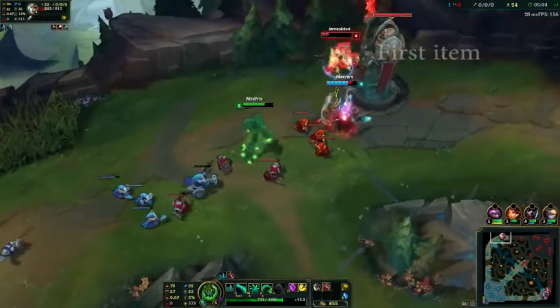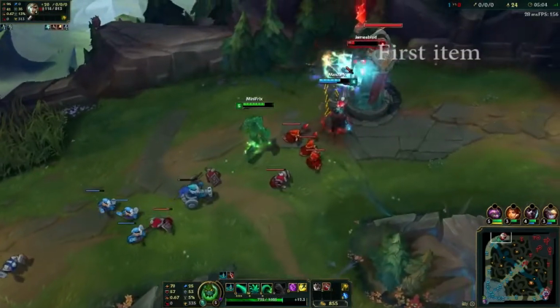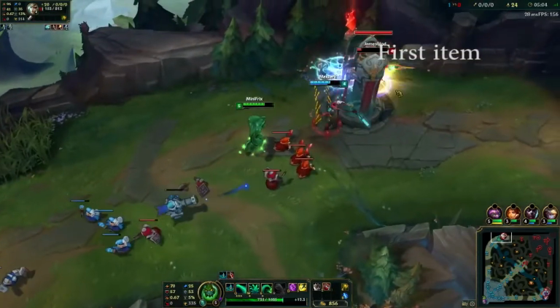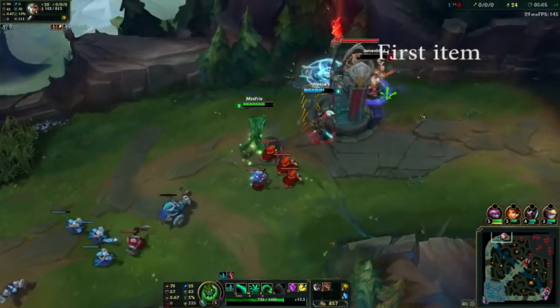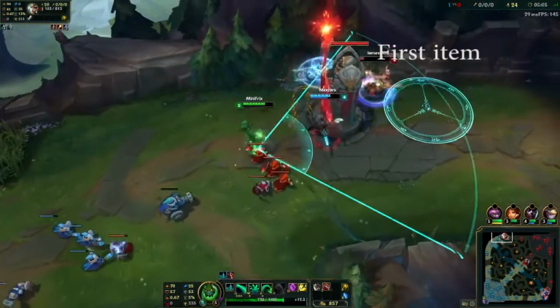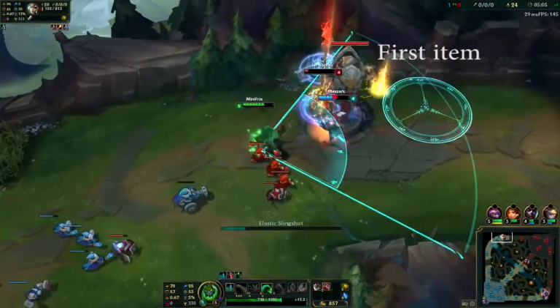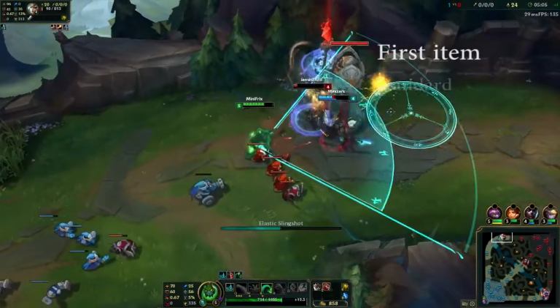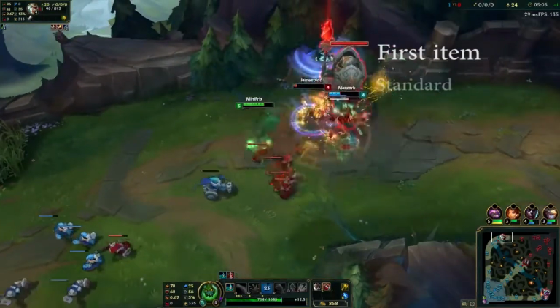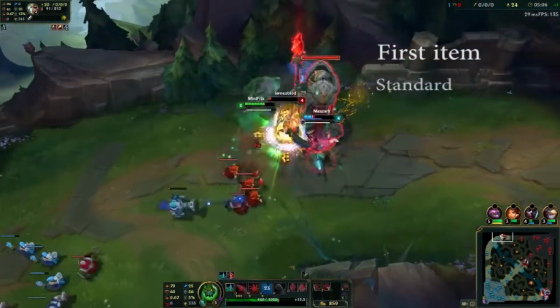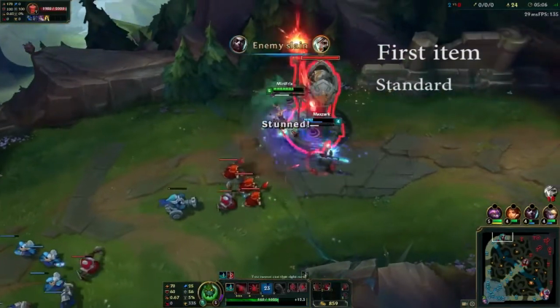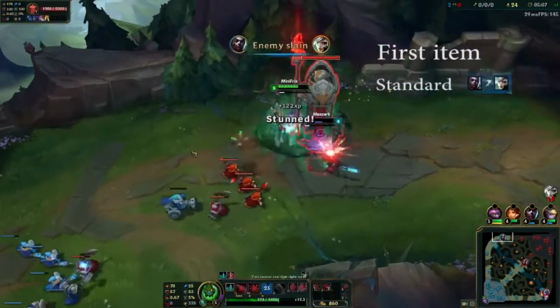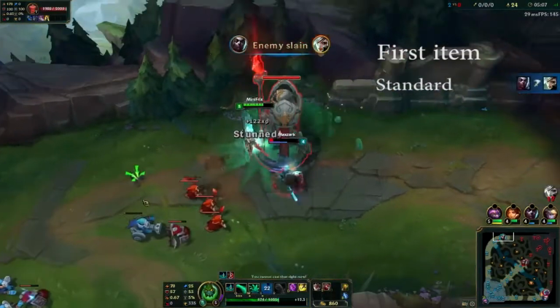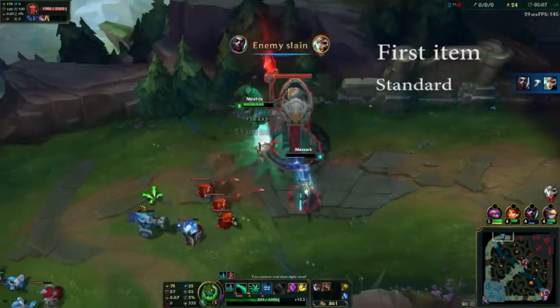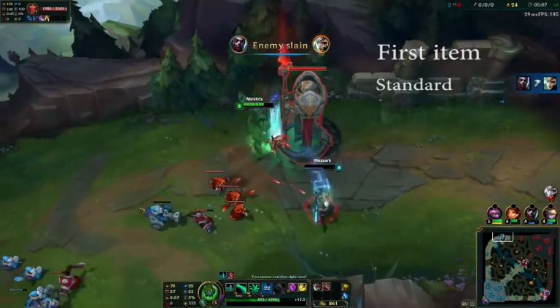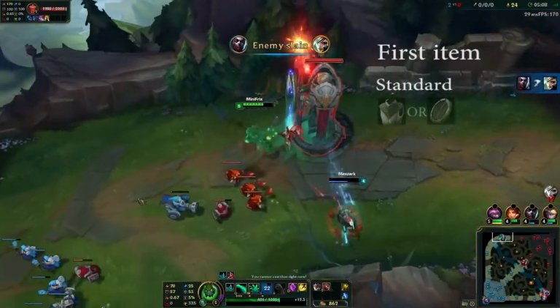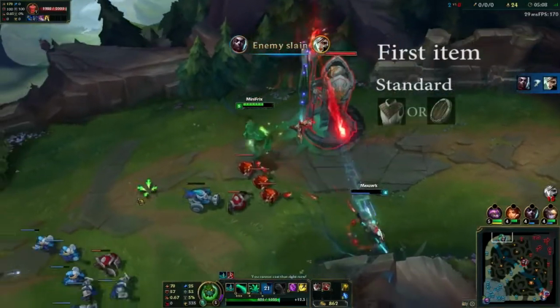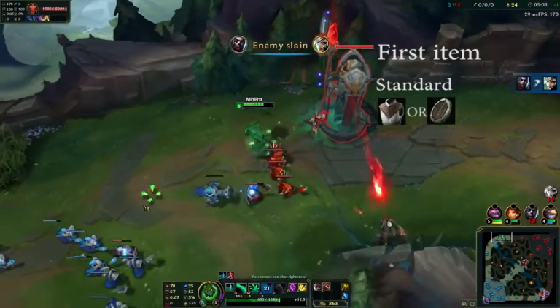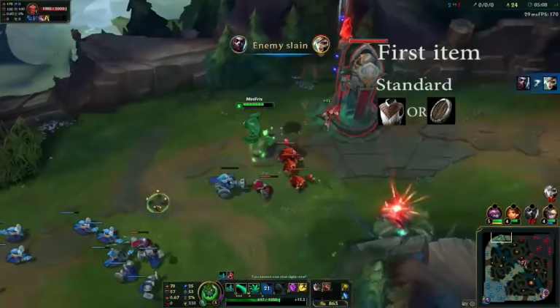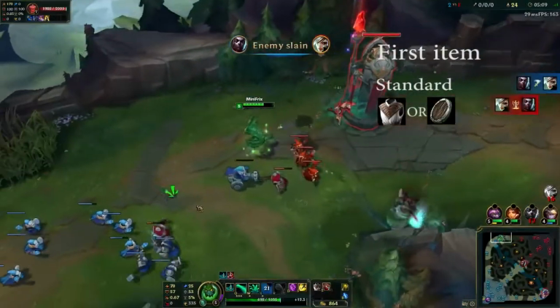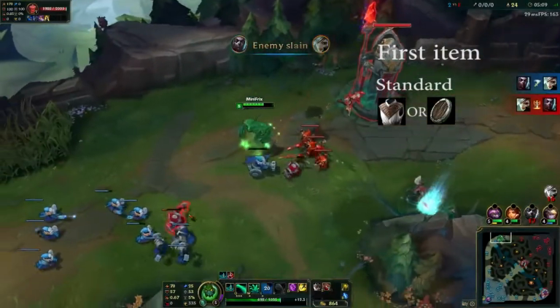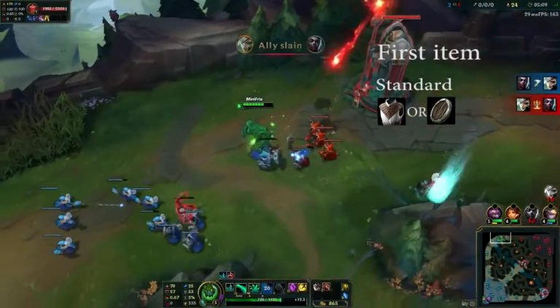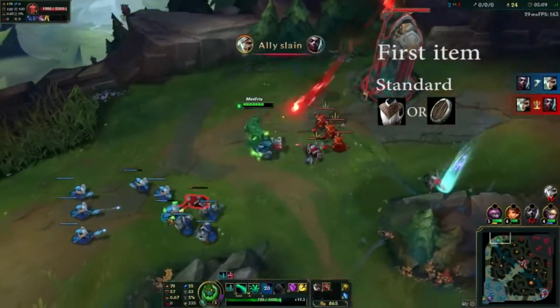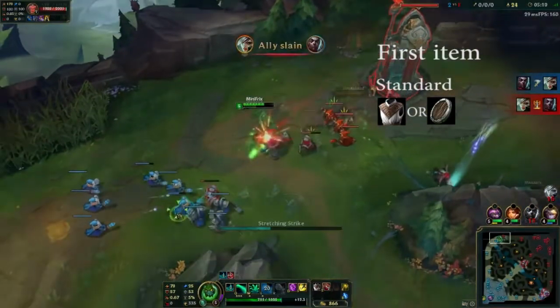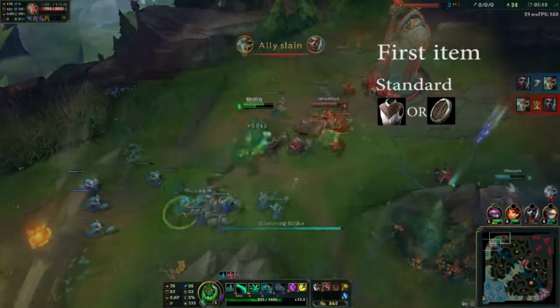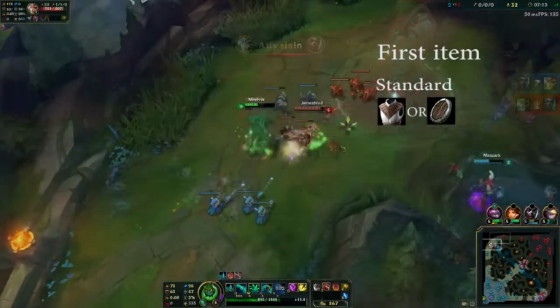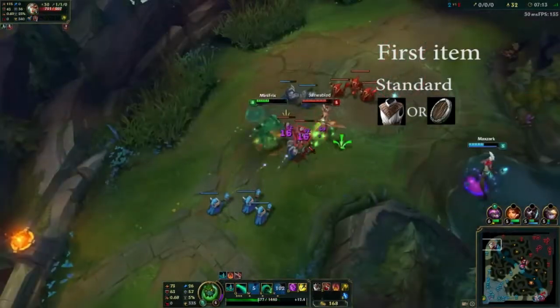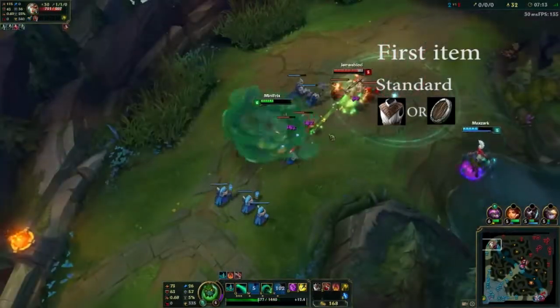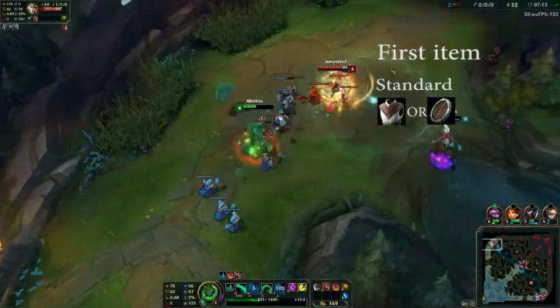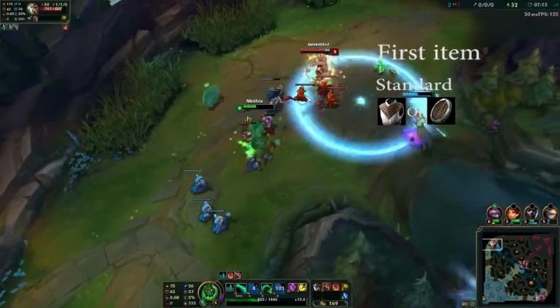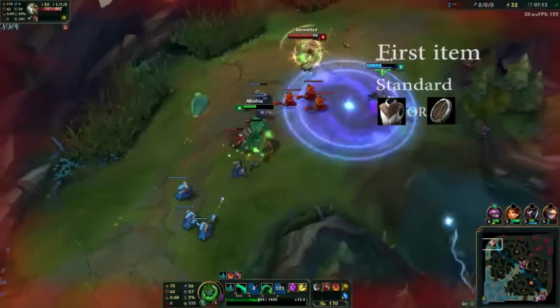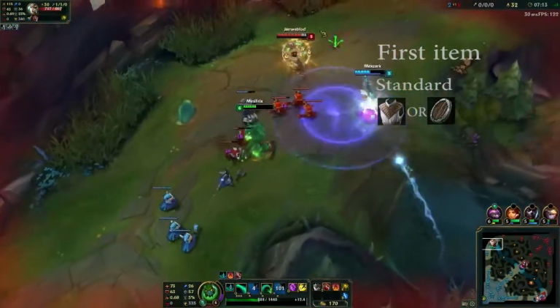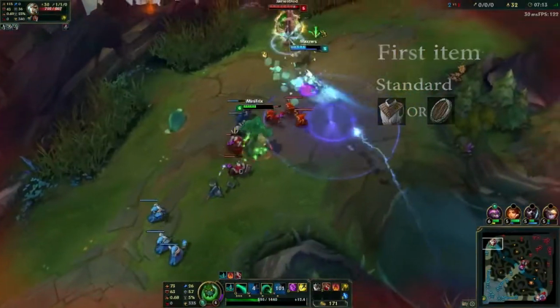For the first item you have two options: you can either go Cloth 5 or the more alternative way of a Doran's Shield.